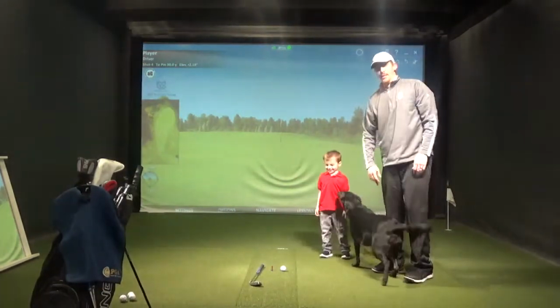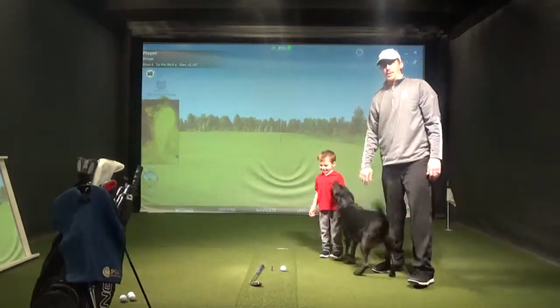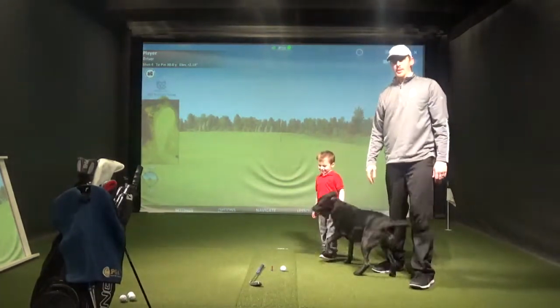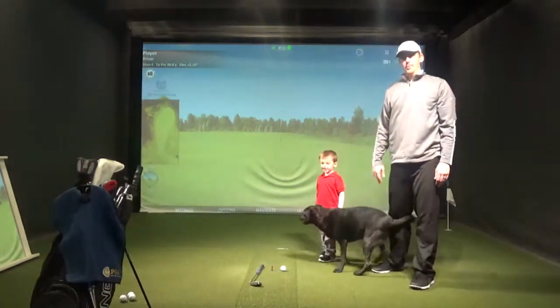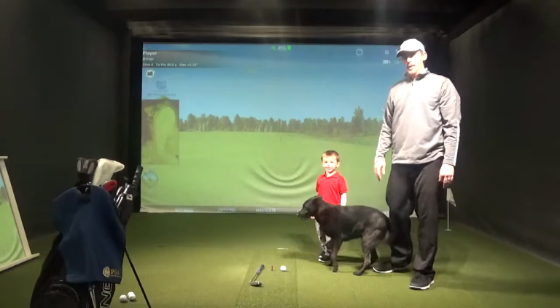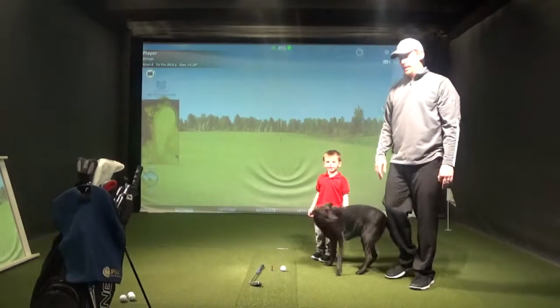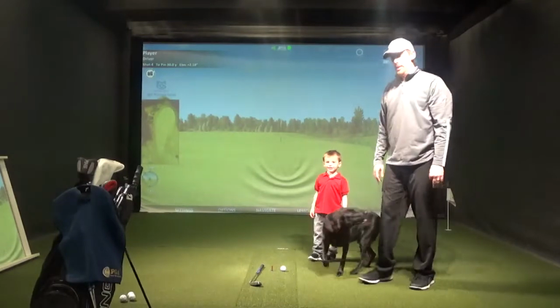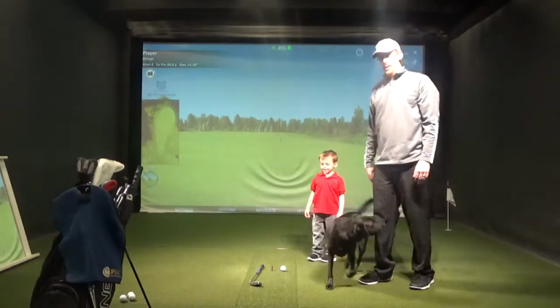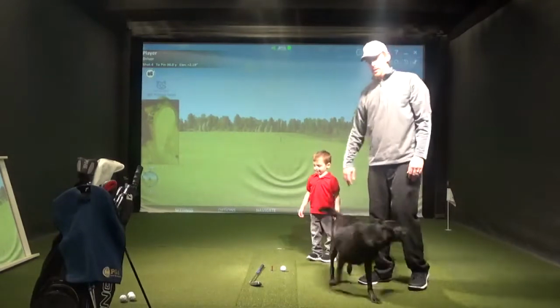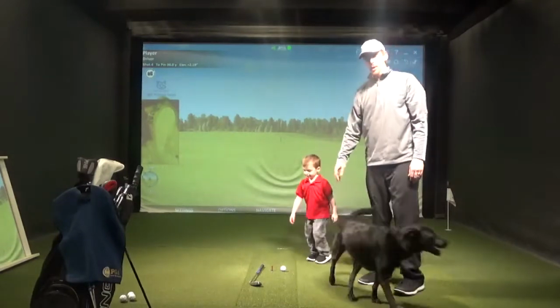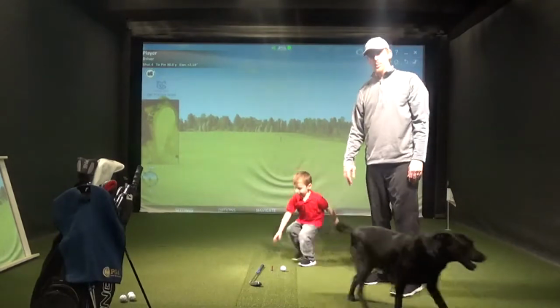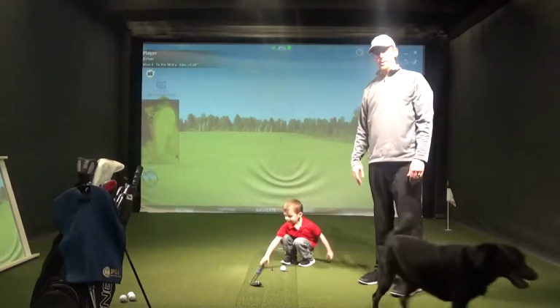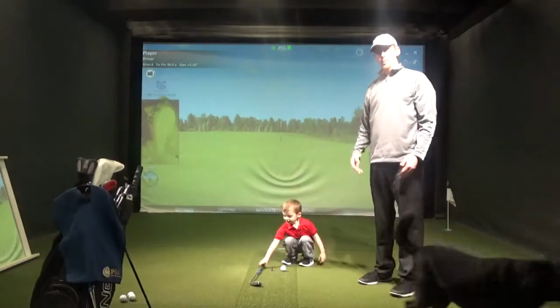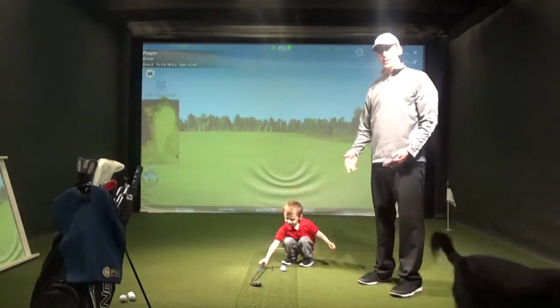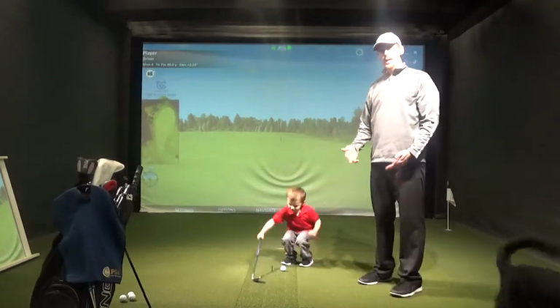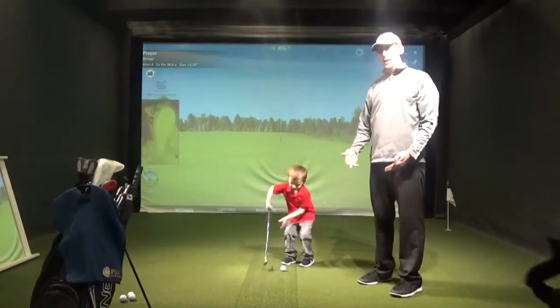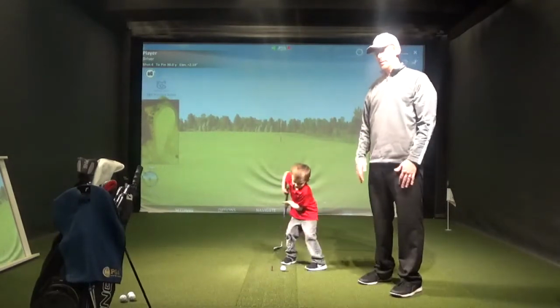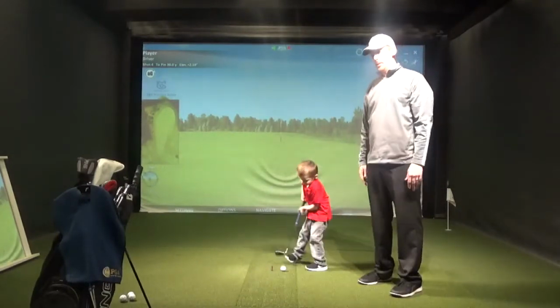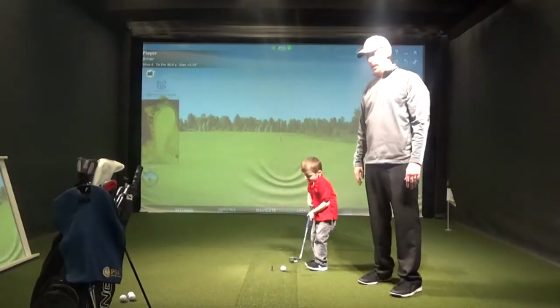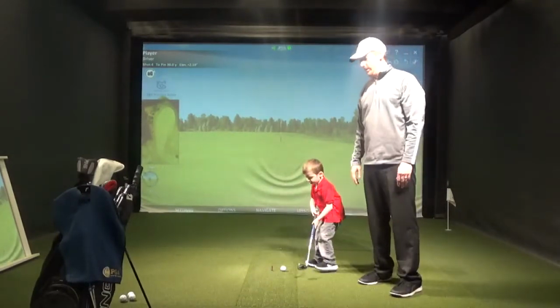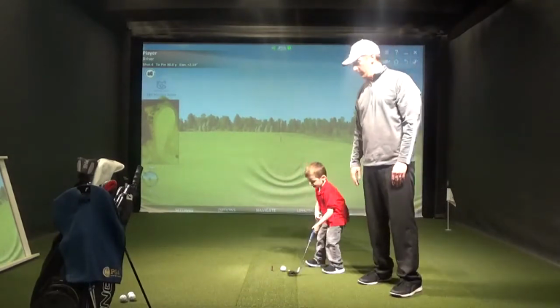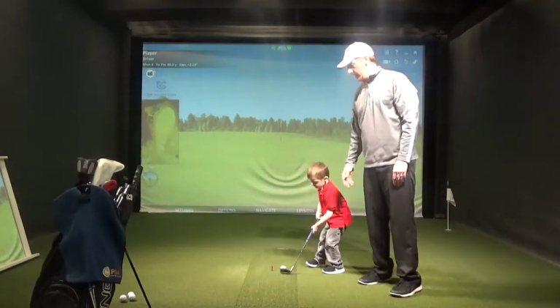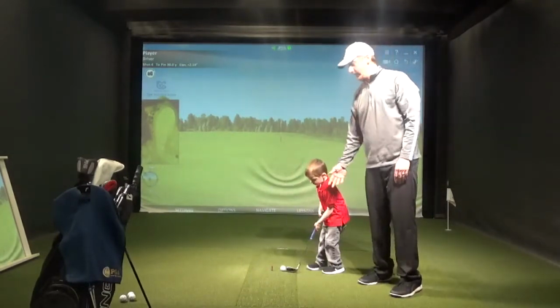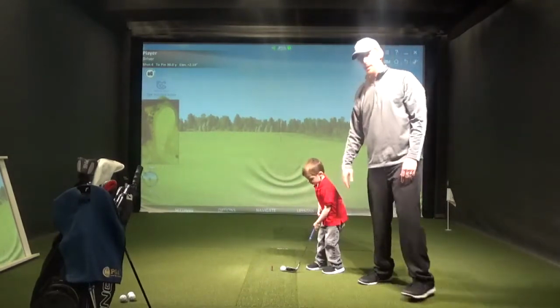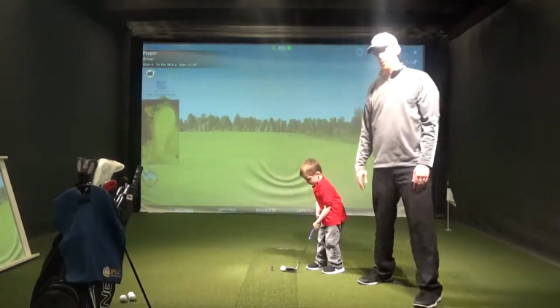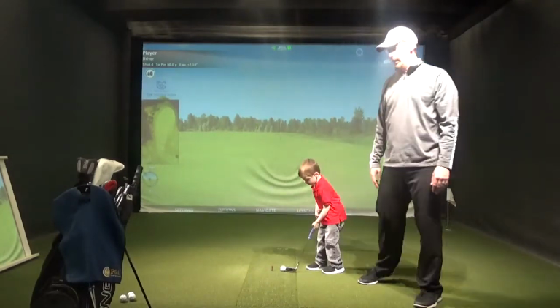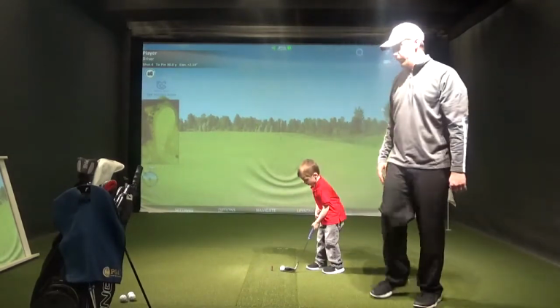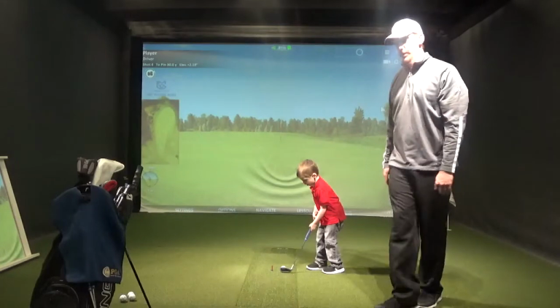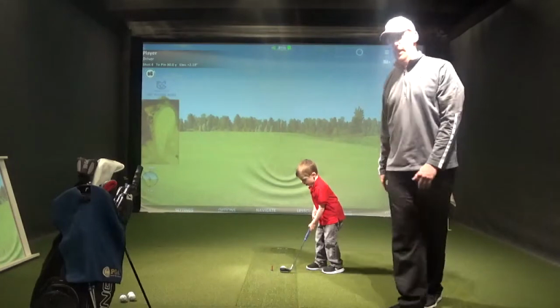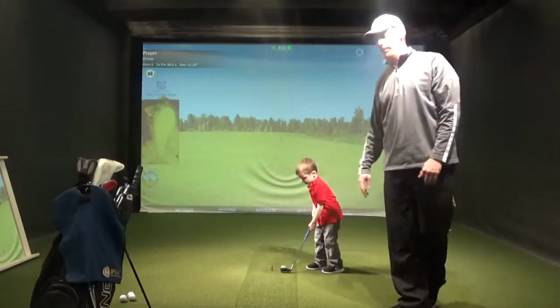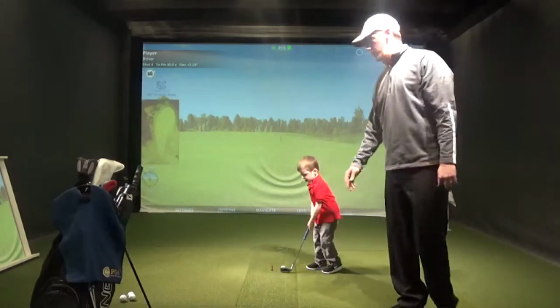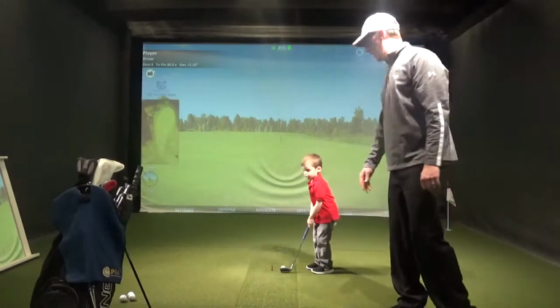These are some fun activities you can do at home. This just builds the athleticism with the kids, and then they hopefully get involved in the game and enjoy it.